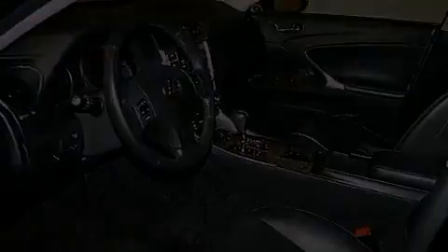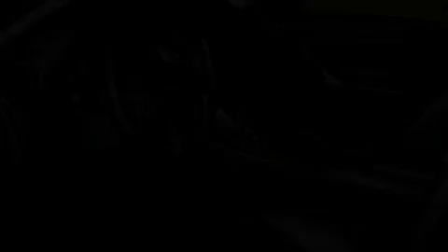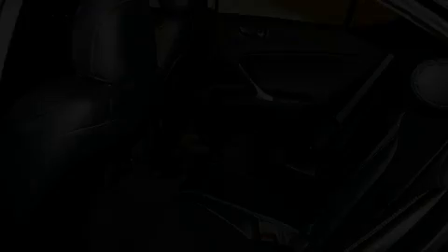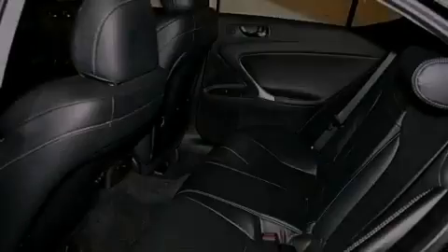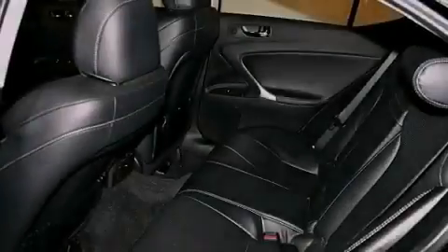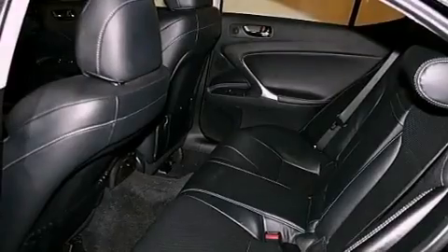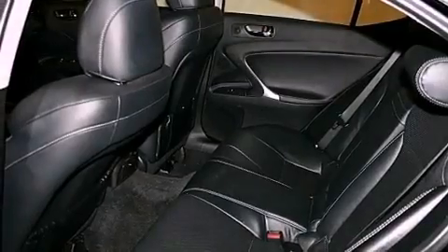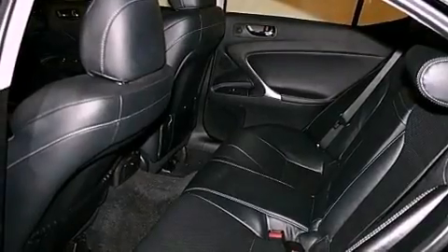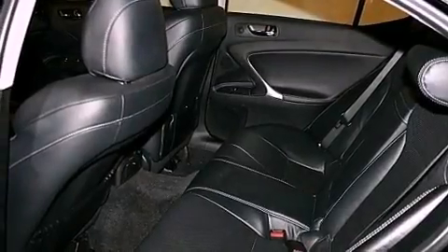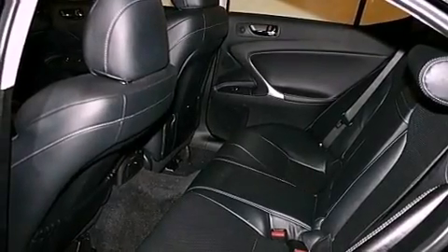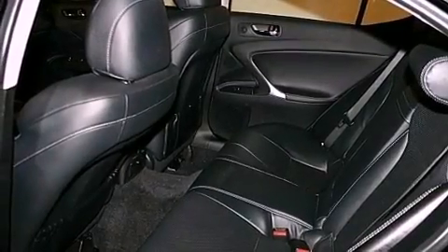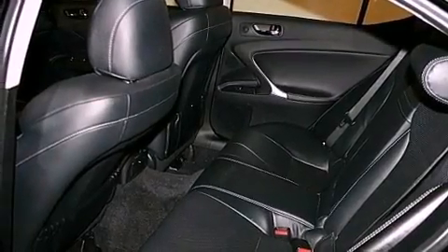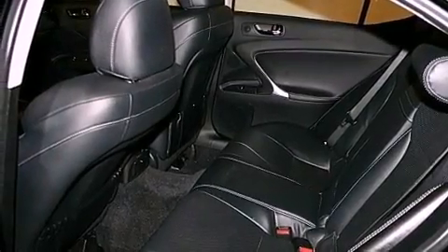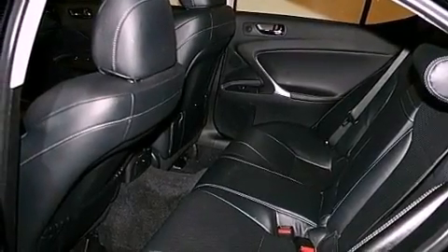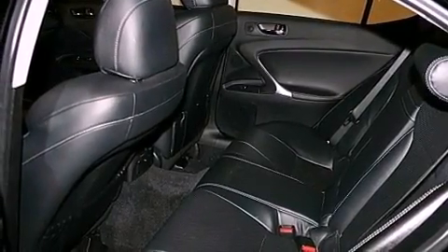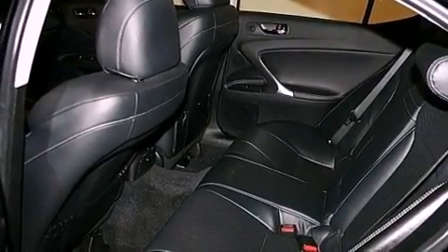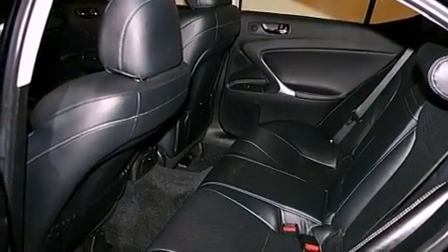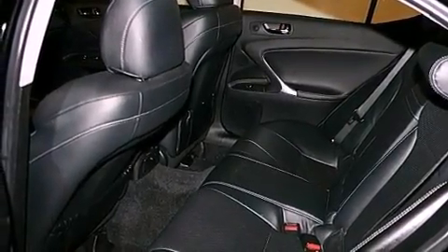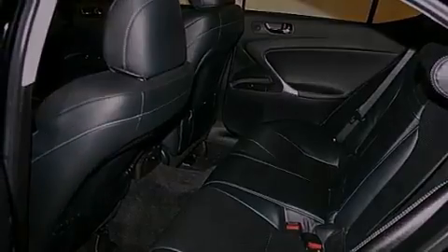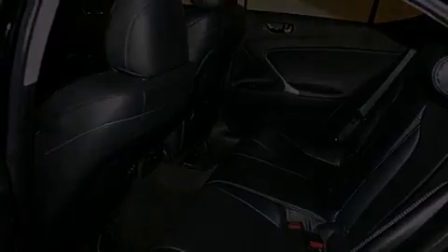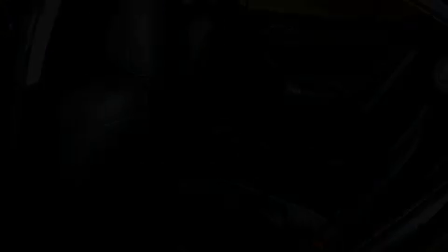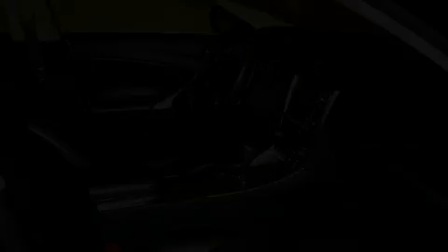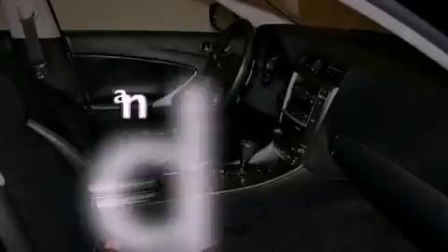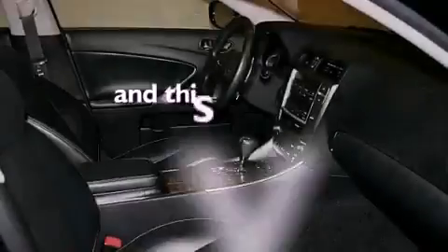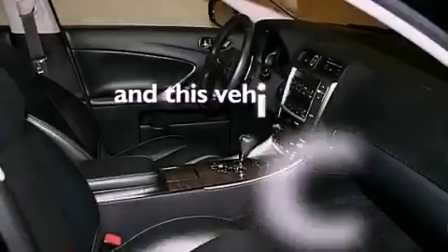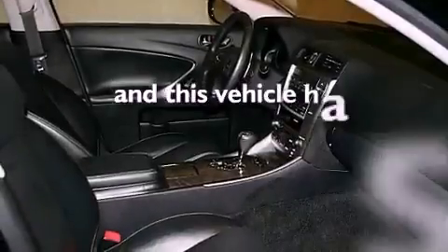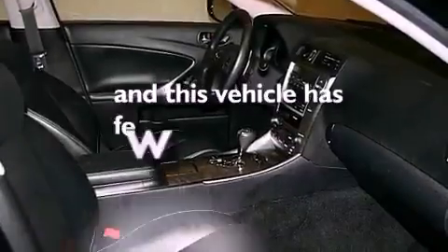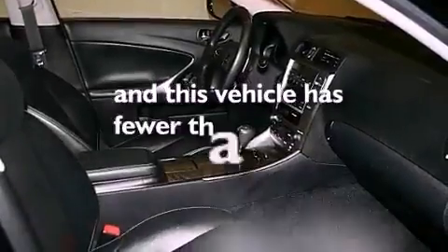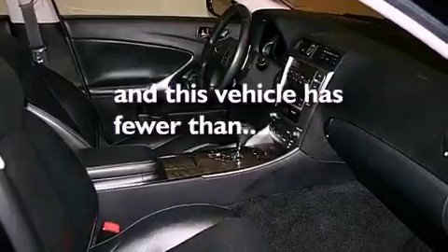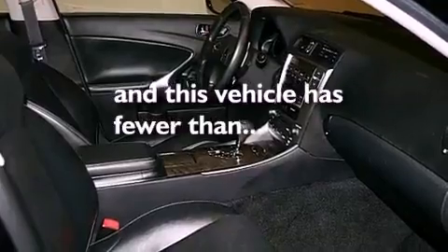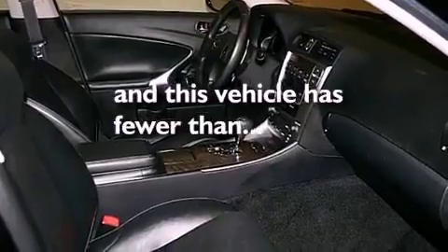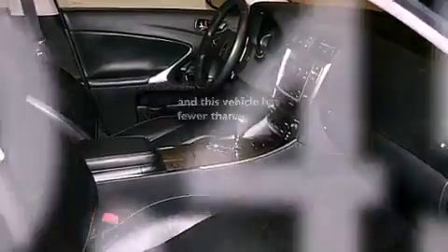Additional features include front fog lights, a low tire pressure indicator, a rear window defroster, and this vehicle has less than 31,000 miles.